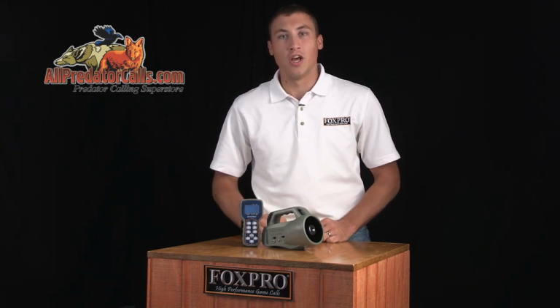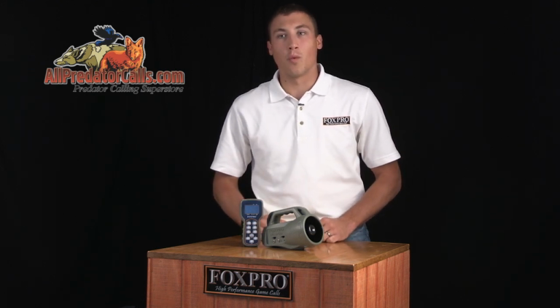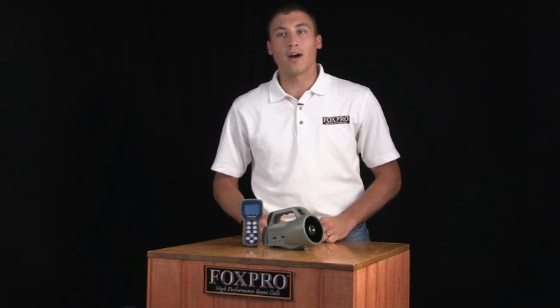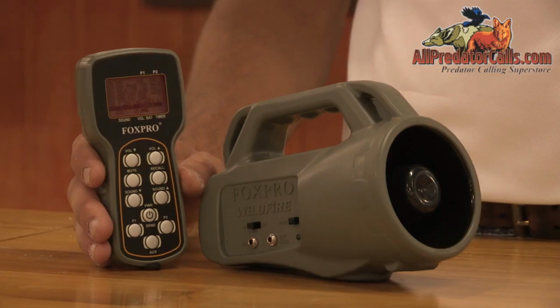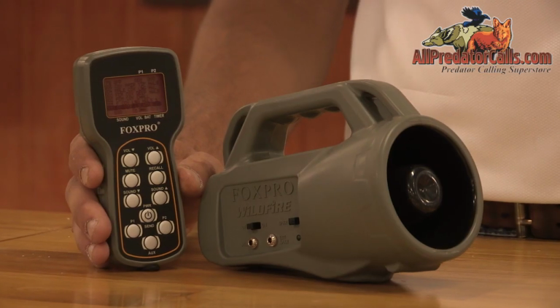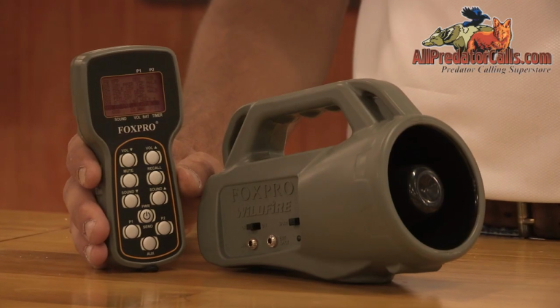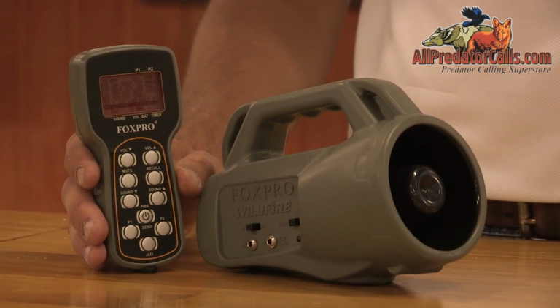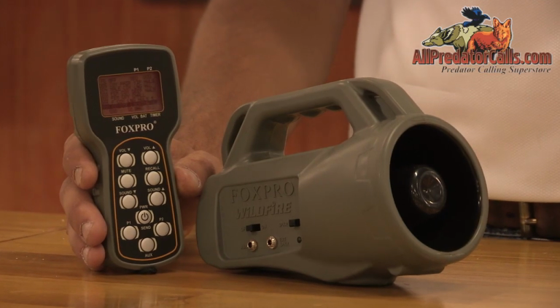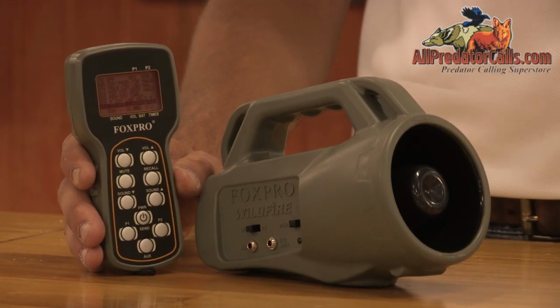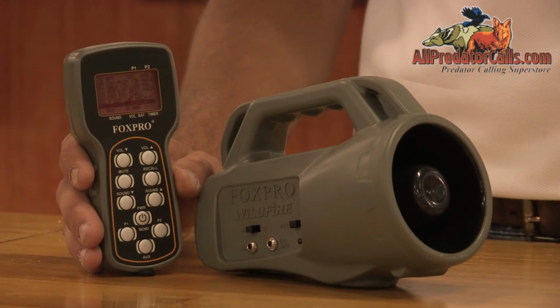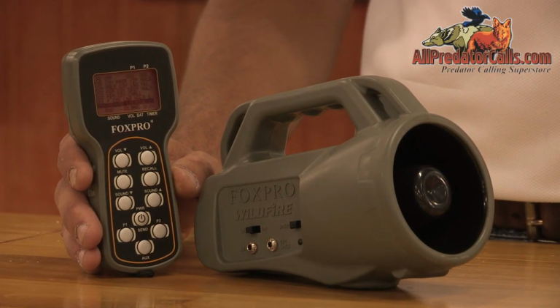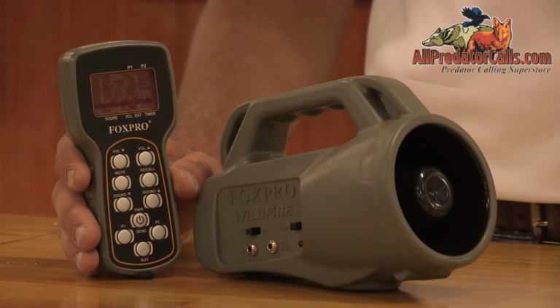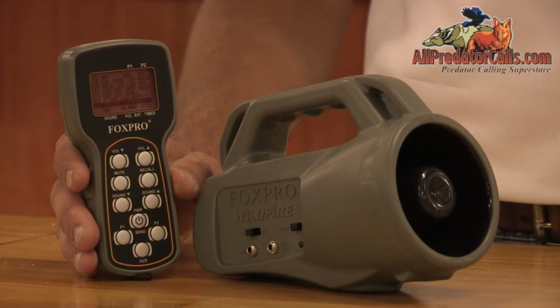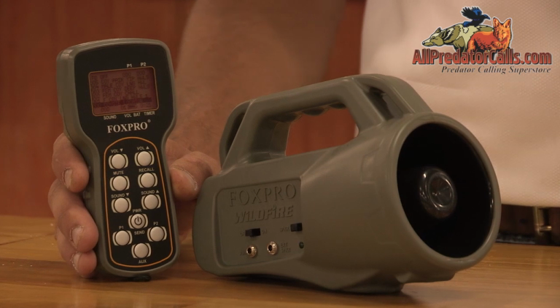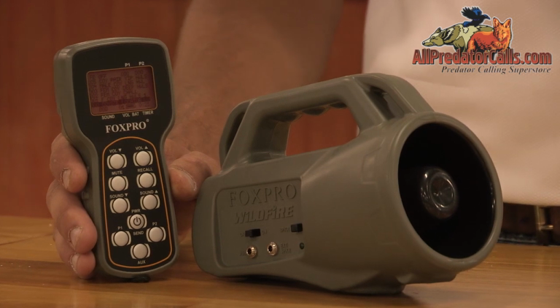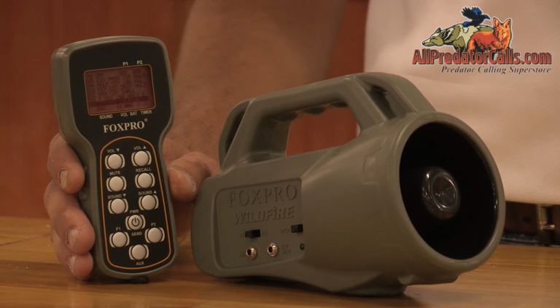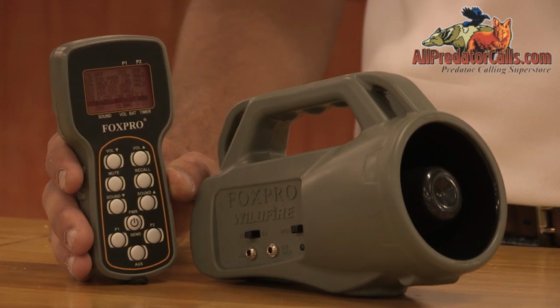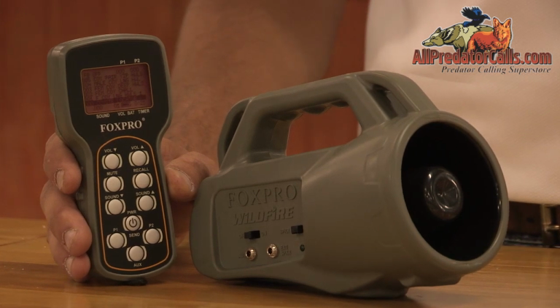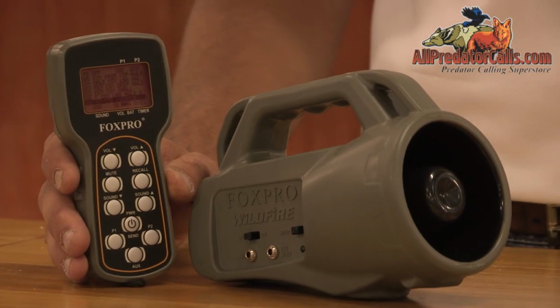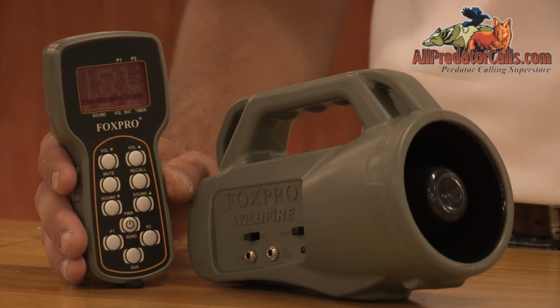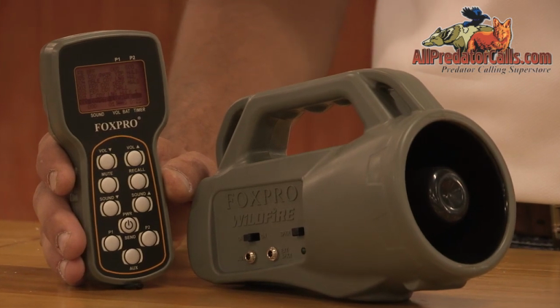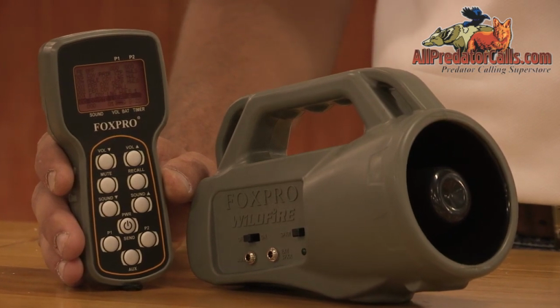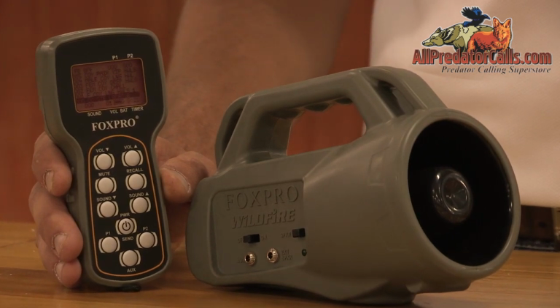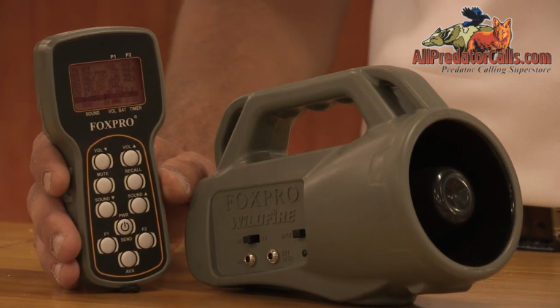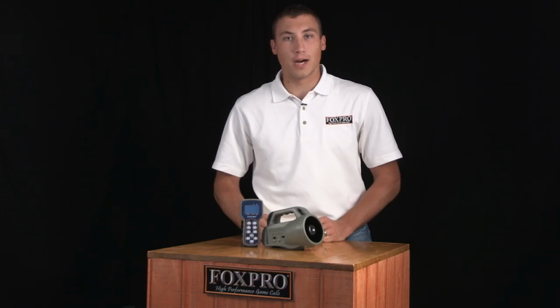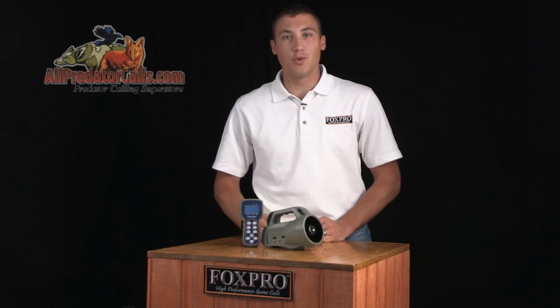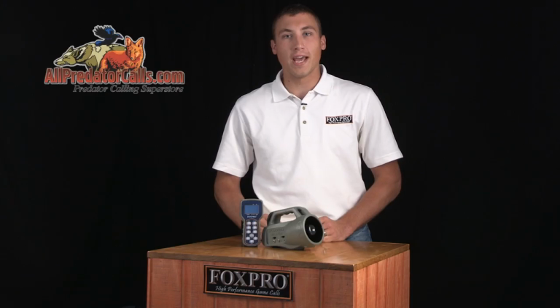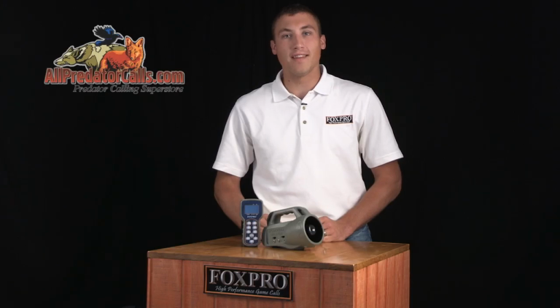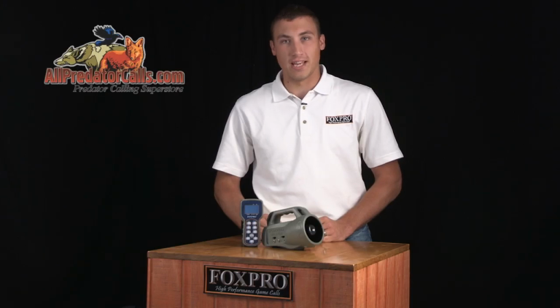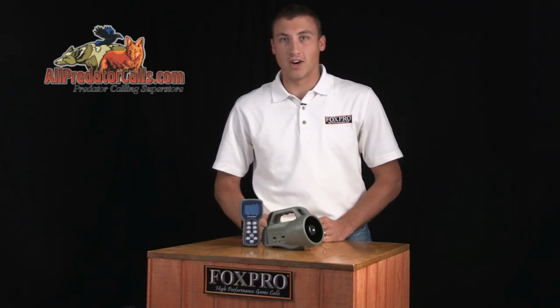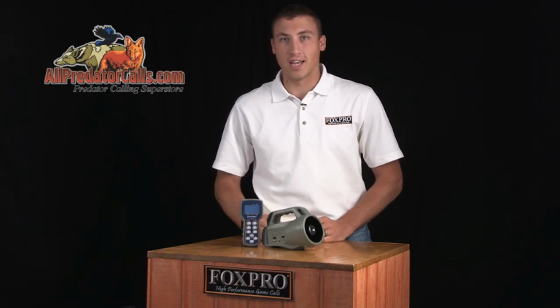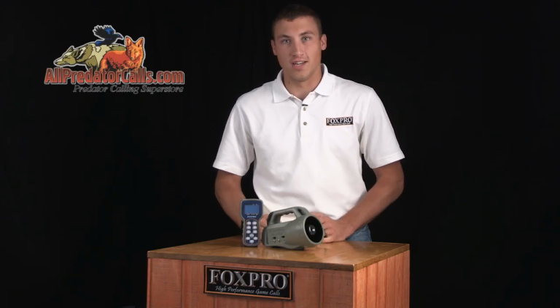The Wildfire is lightweight, easy to operate, portable, and is packed with features to help you gain the e-calling edge.